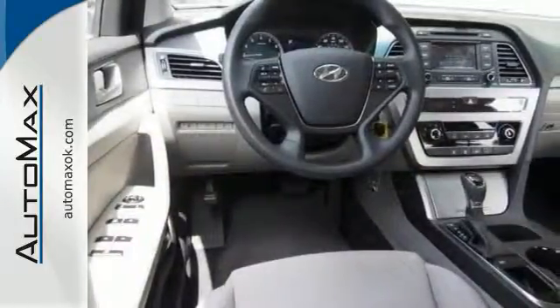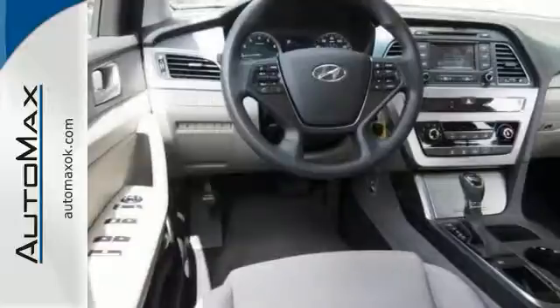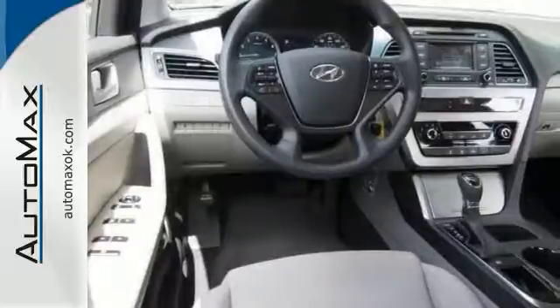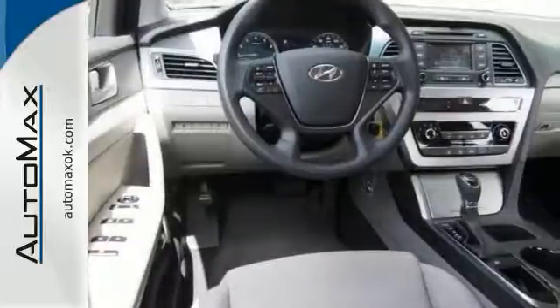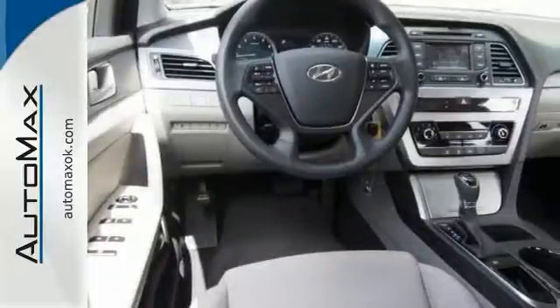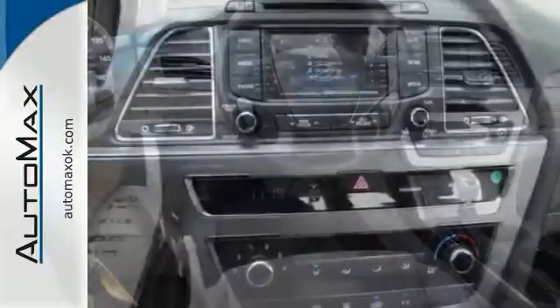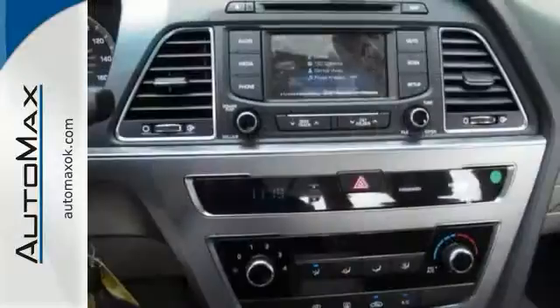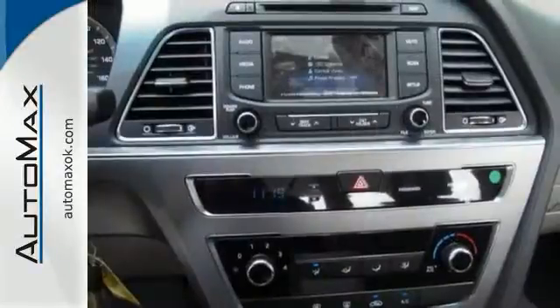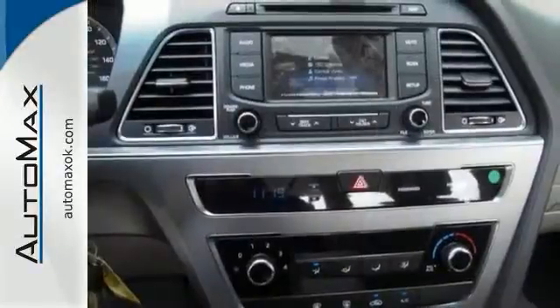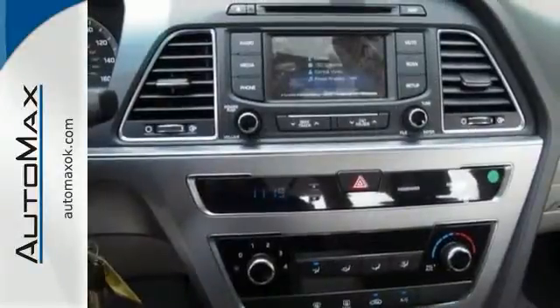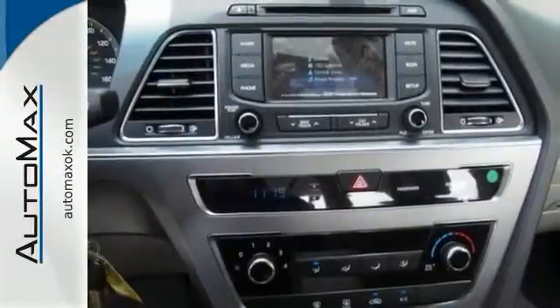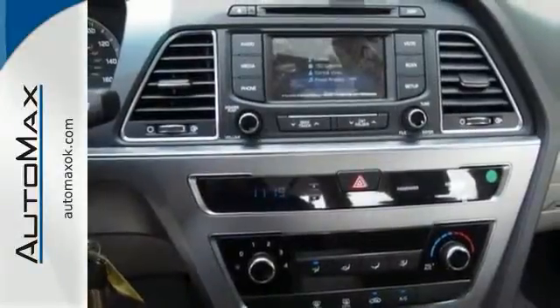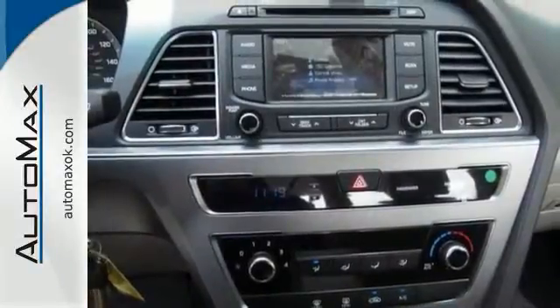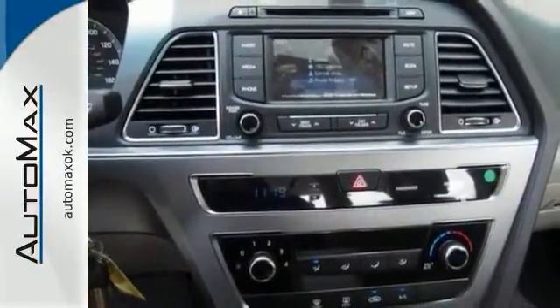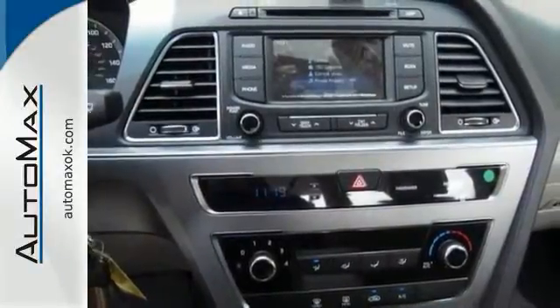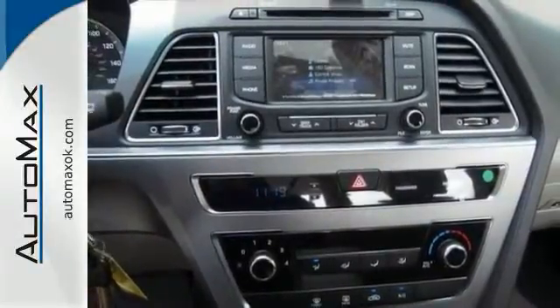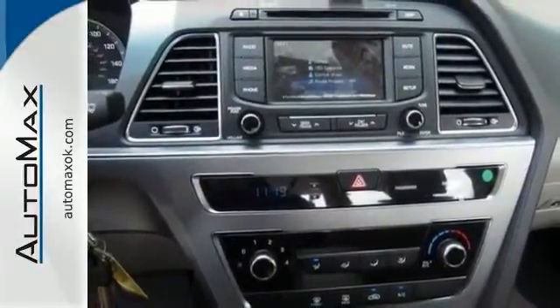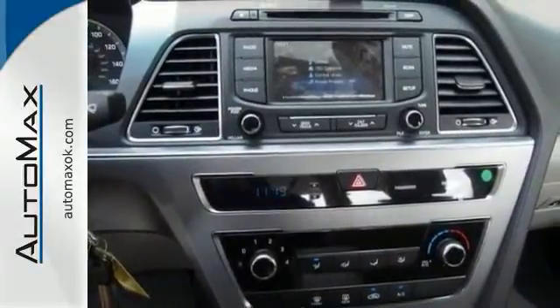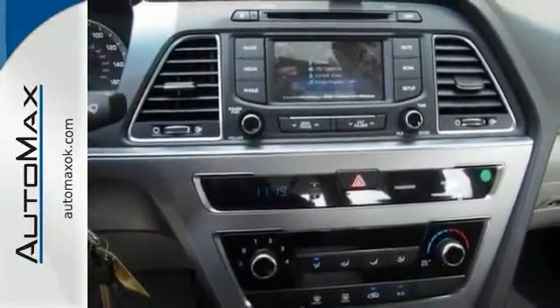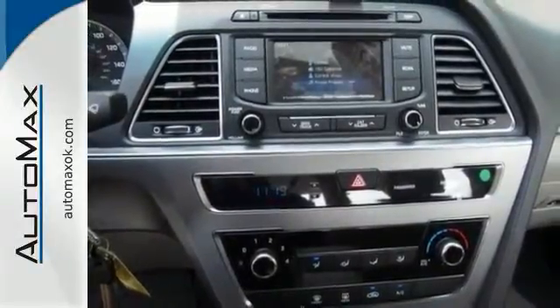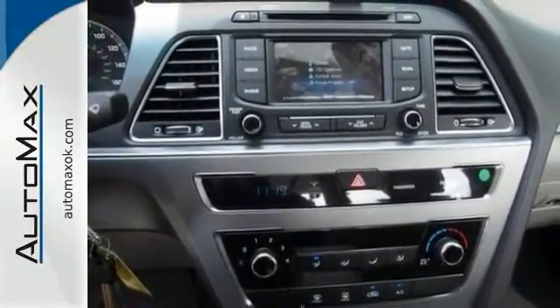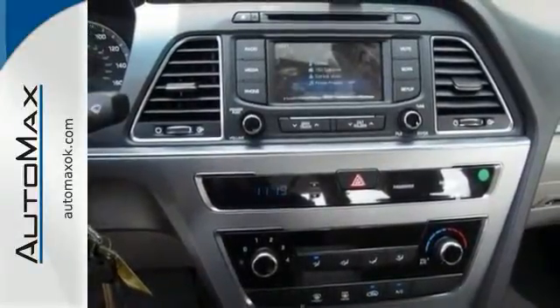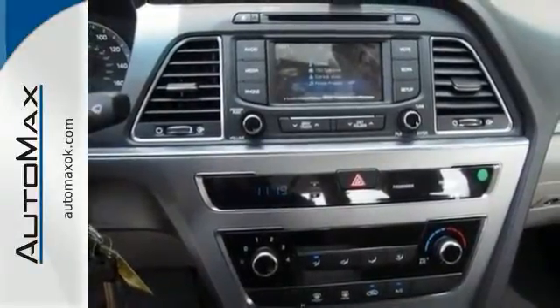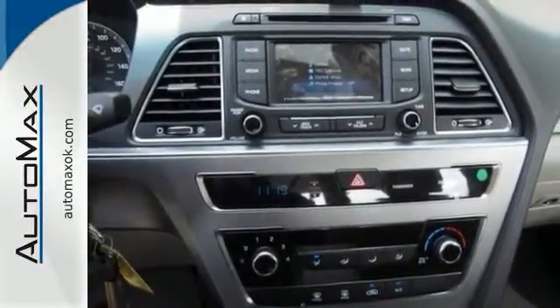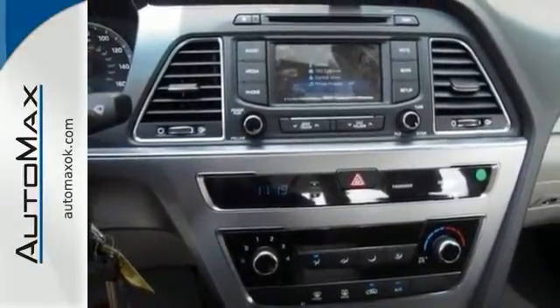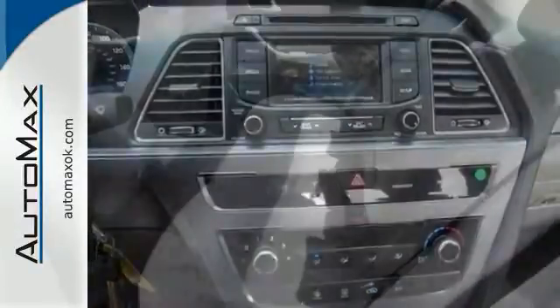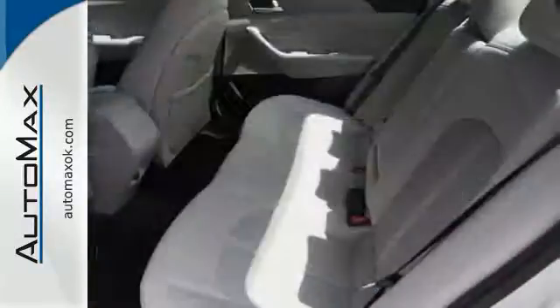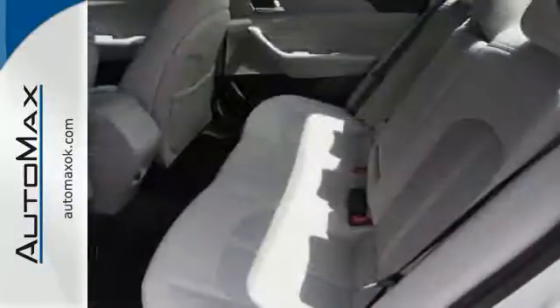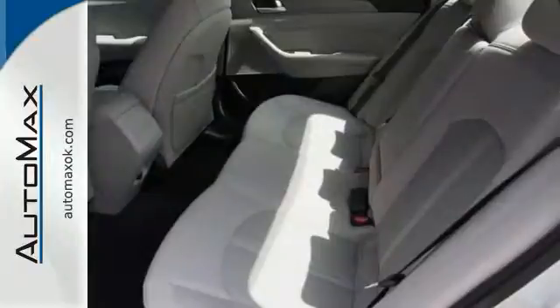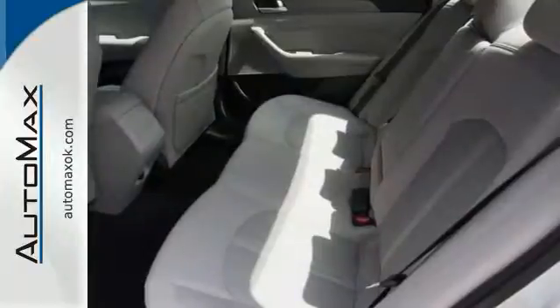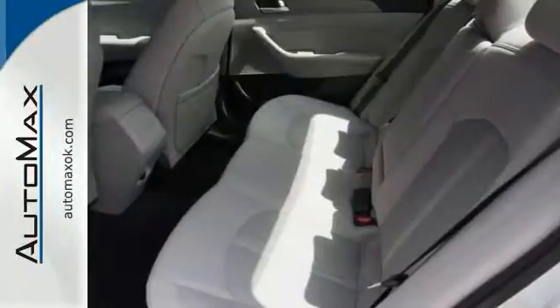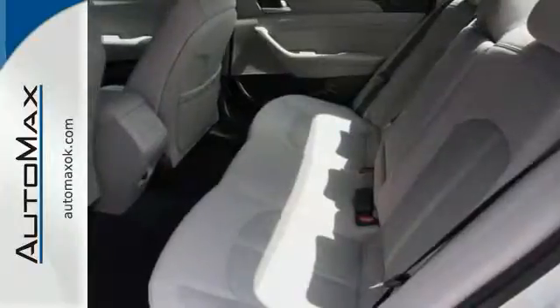This trim includes the multi-function steering wheel, a backup camera, and power windows, locks, and mirrors.